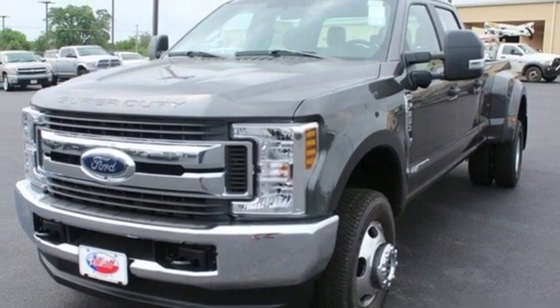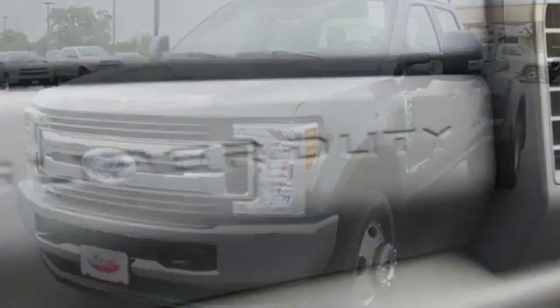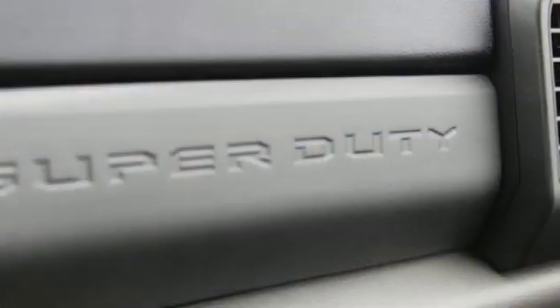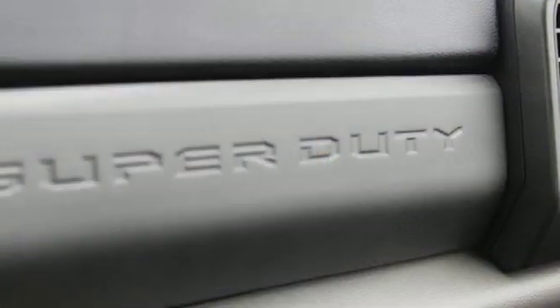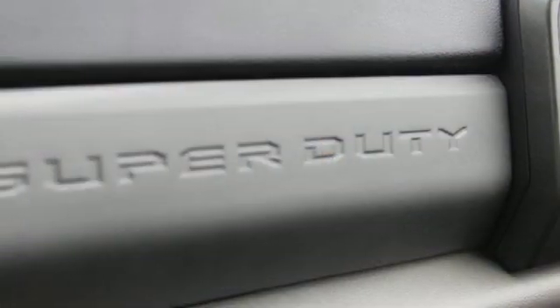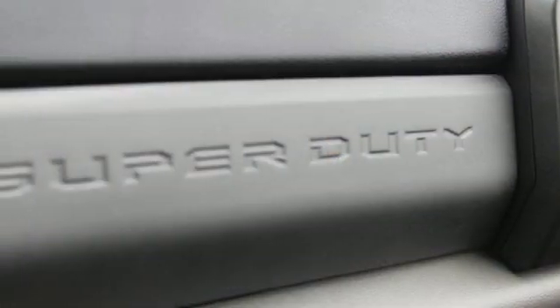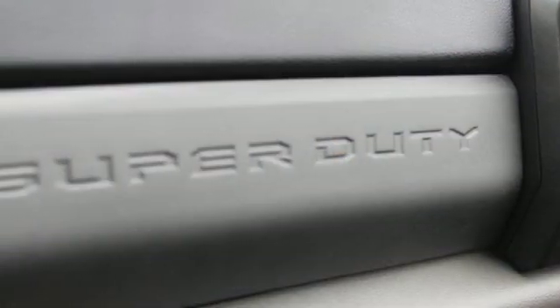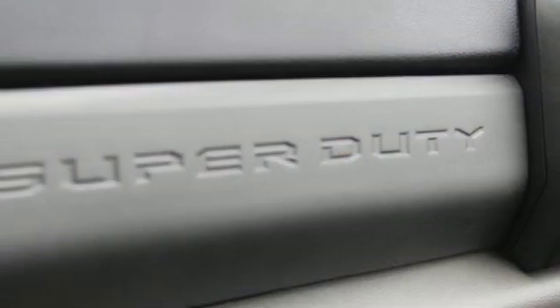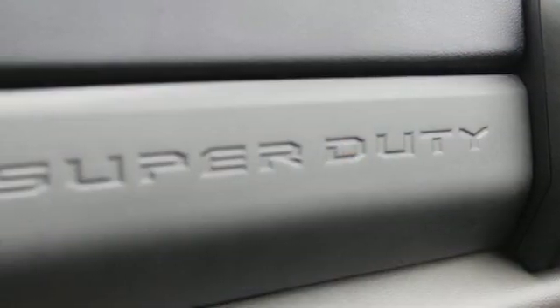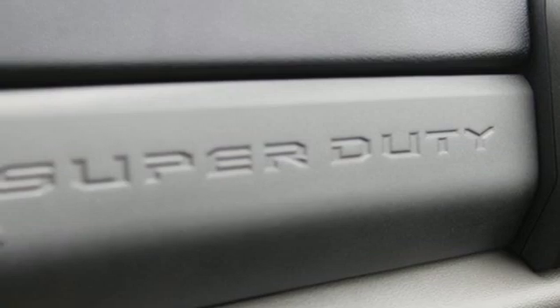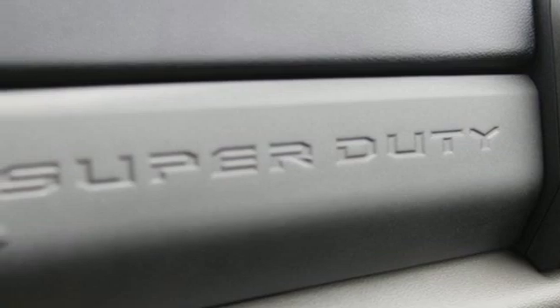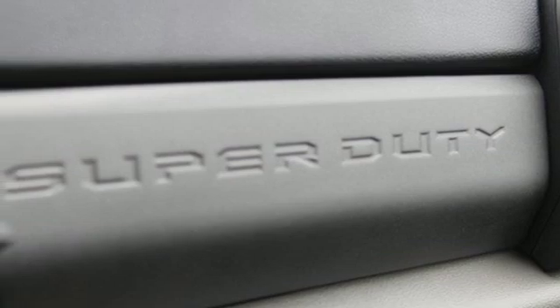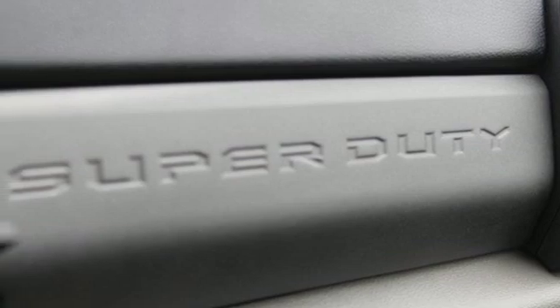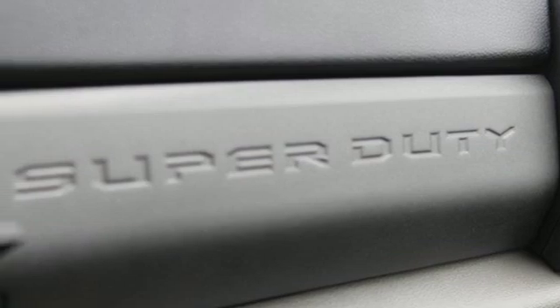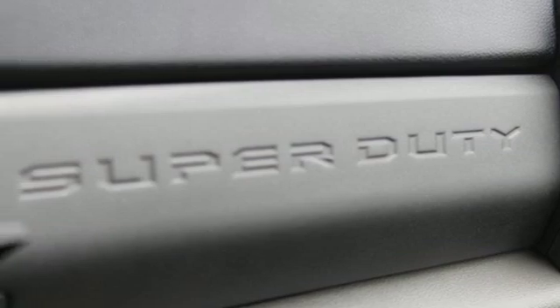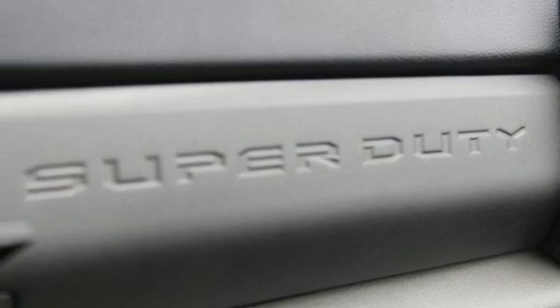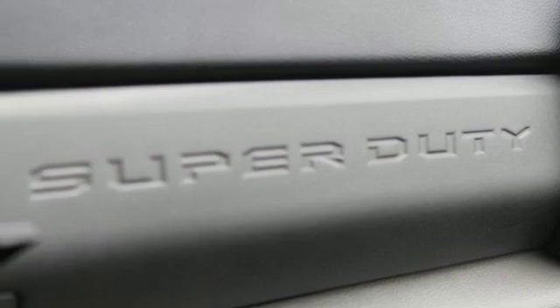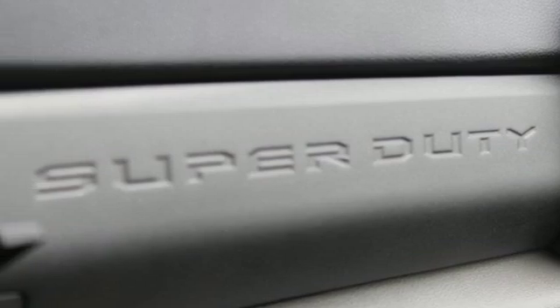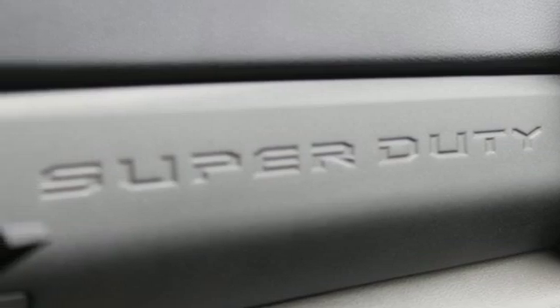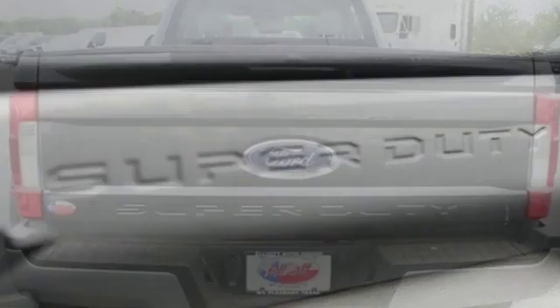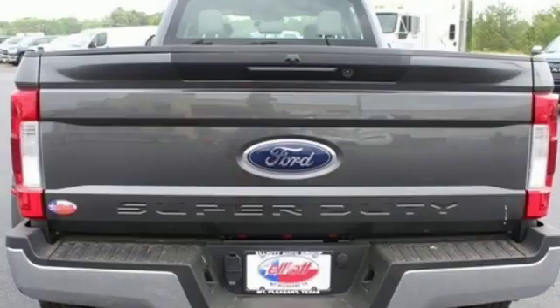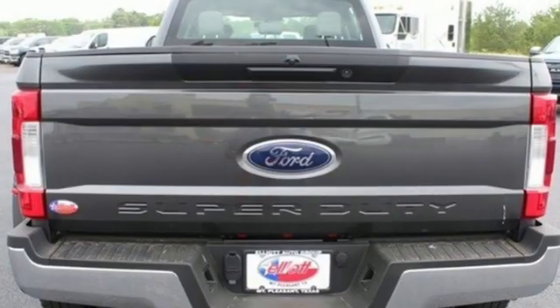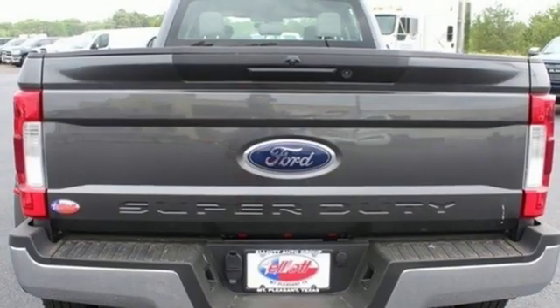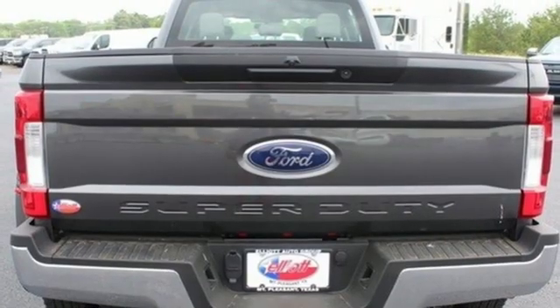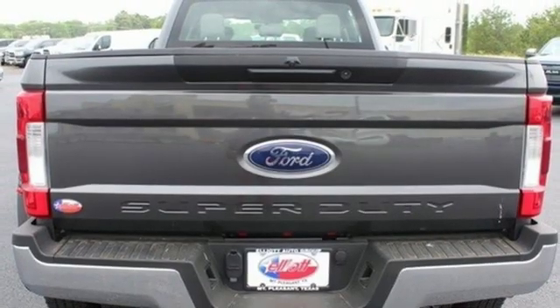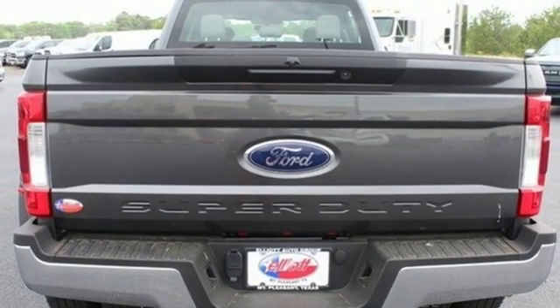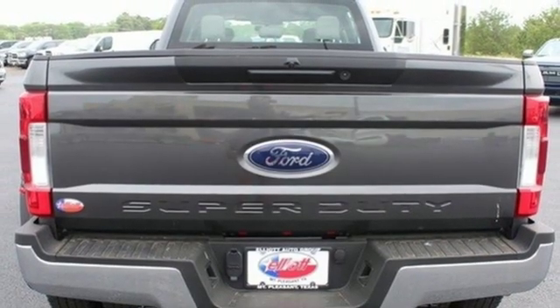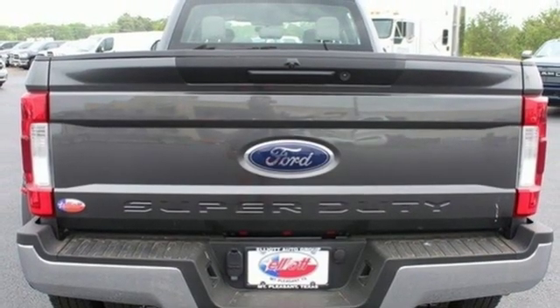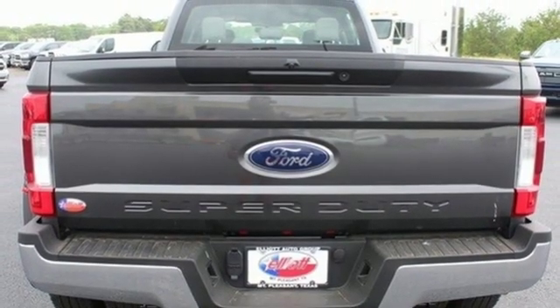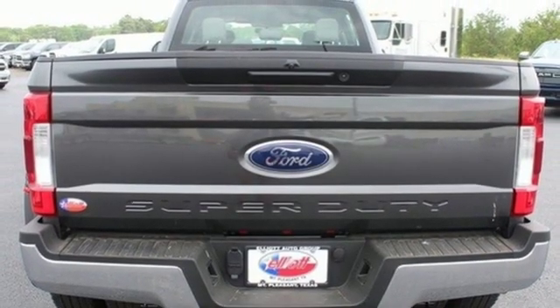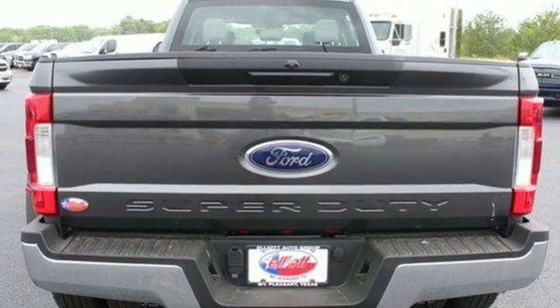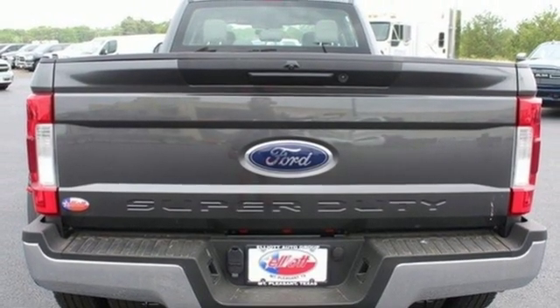Also featured: intercooled turbo V8 engine, trailer brake controller, electronic shift on the fly, and power heated mirrors.